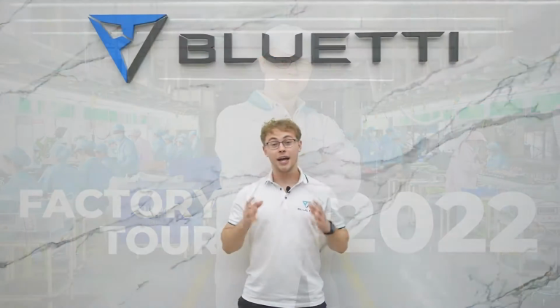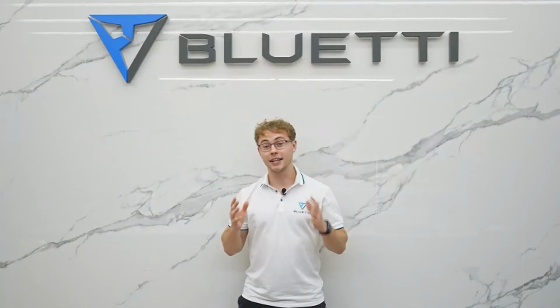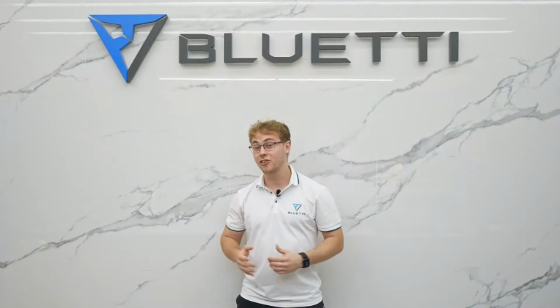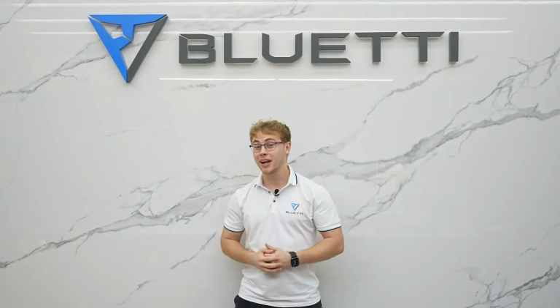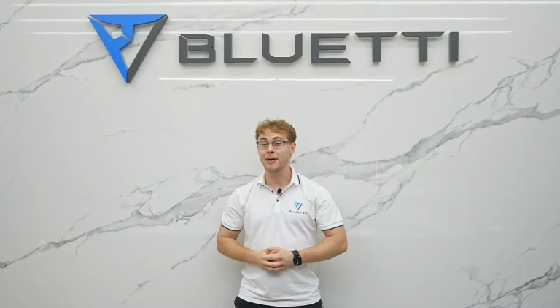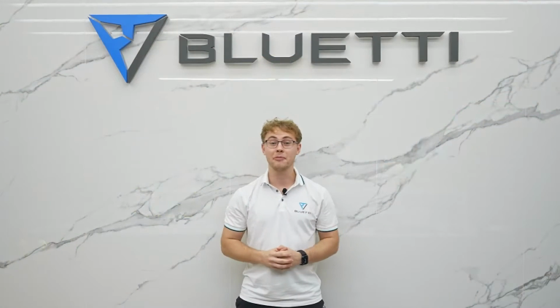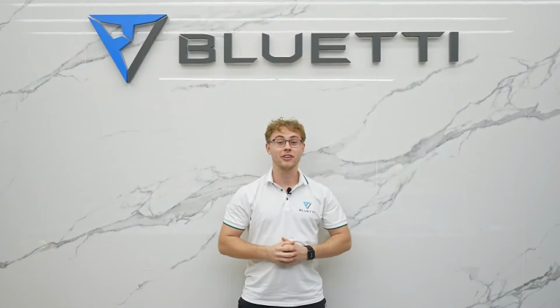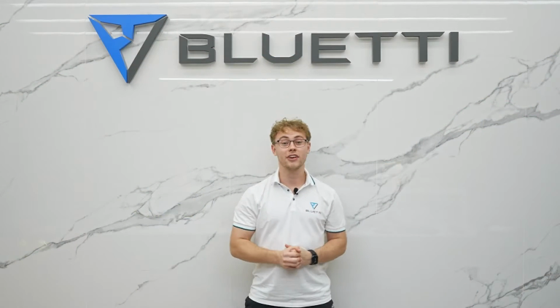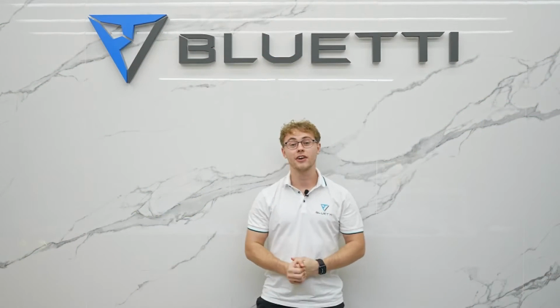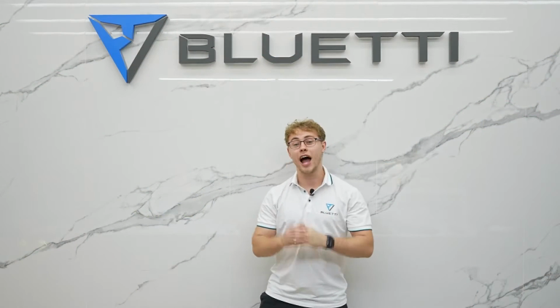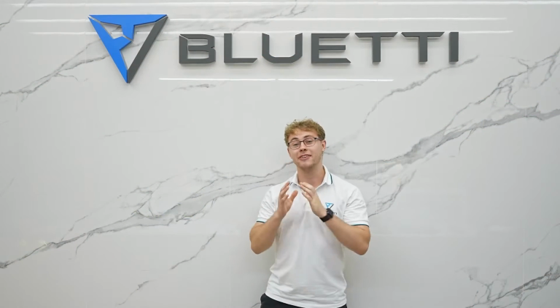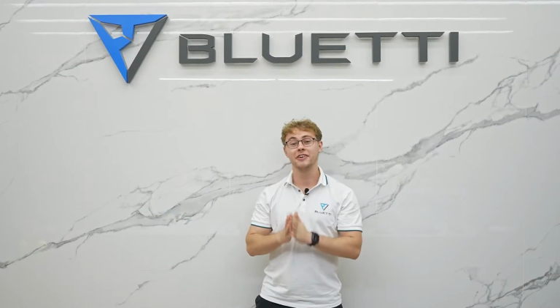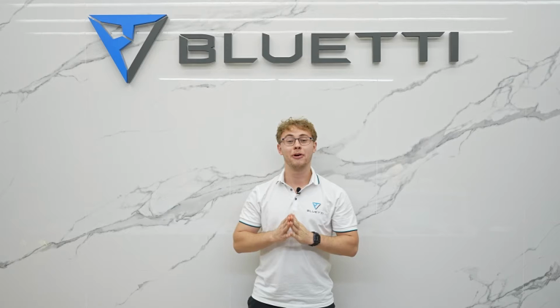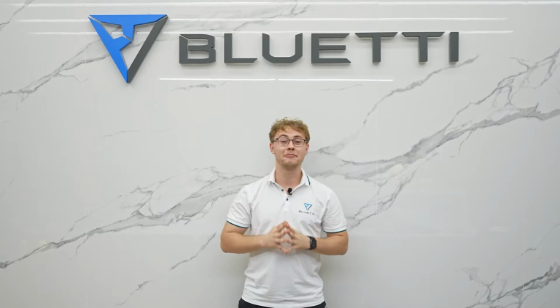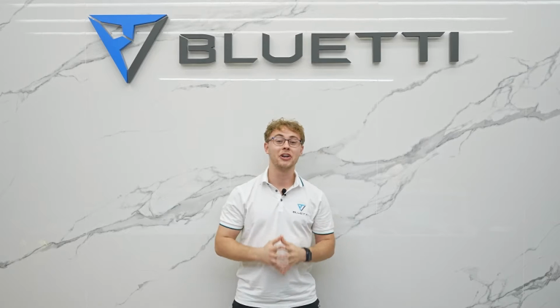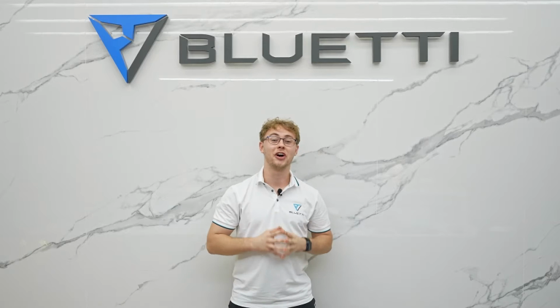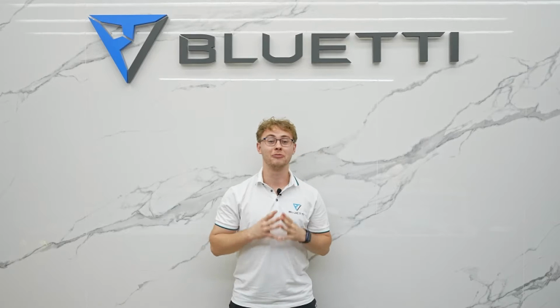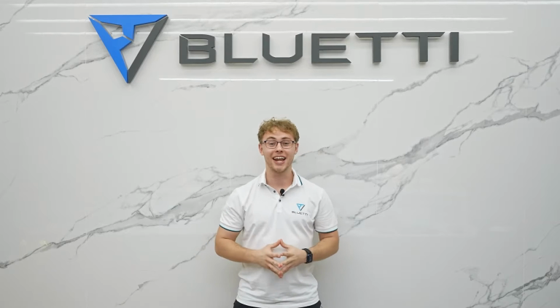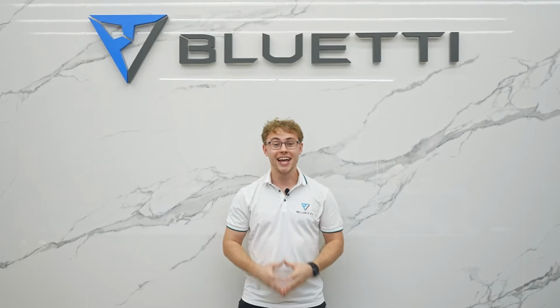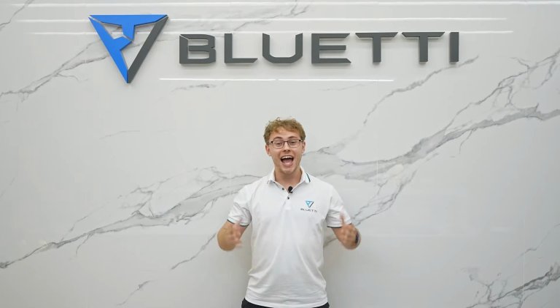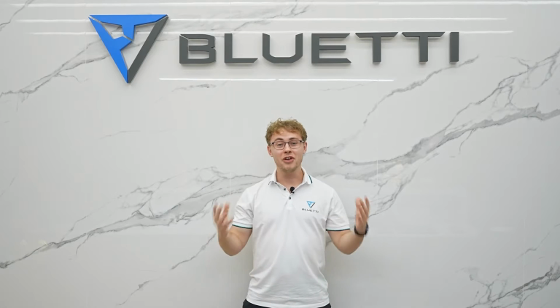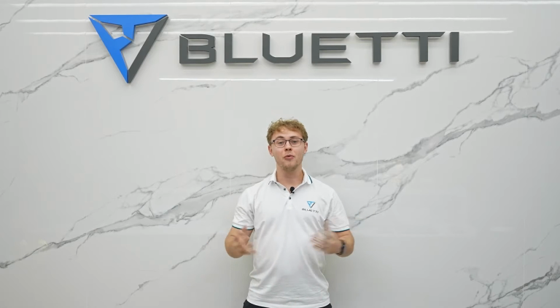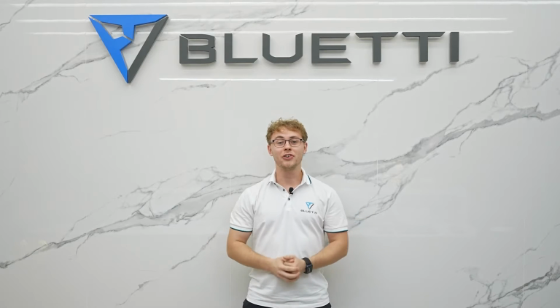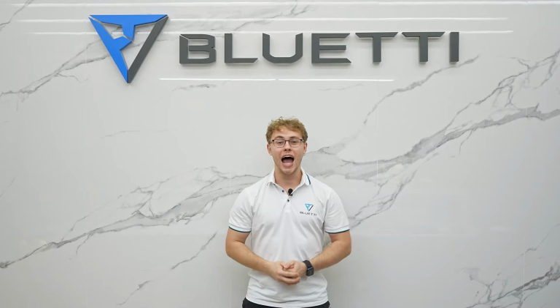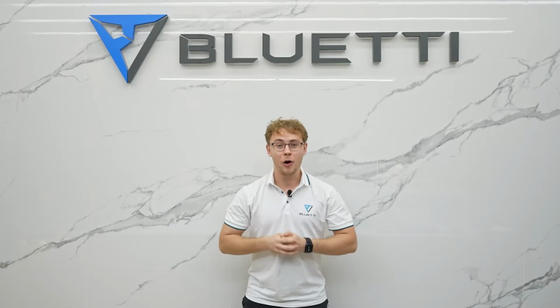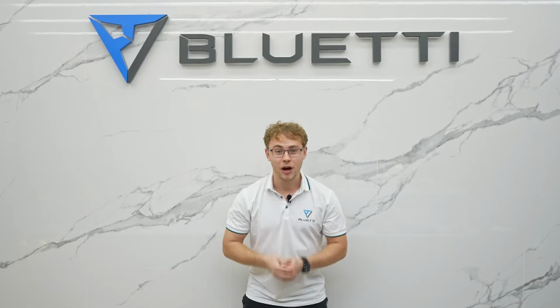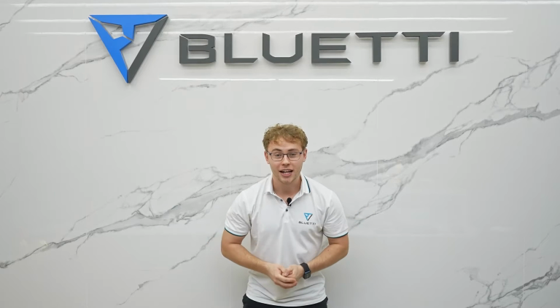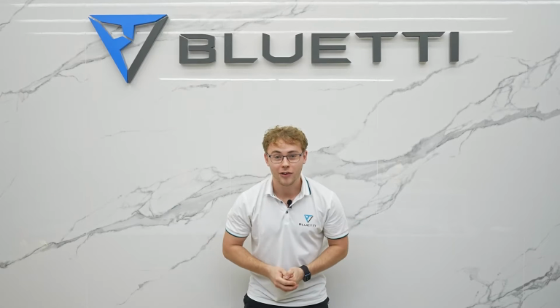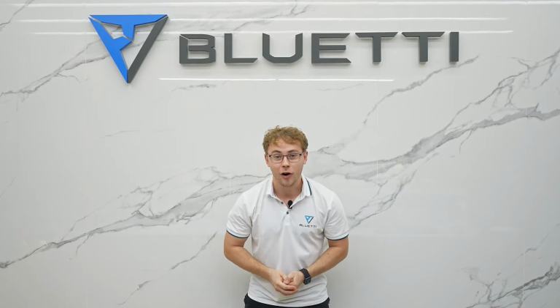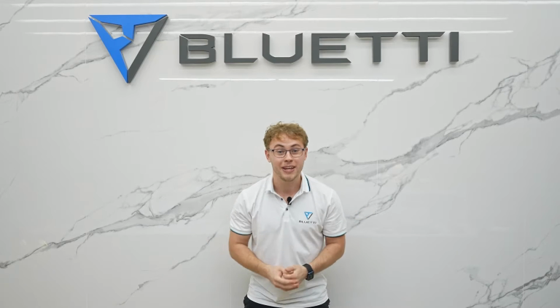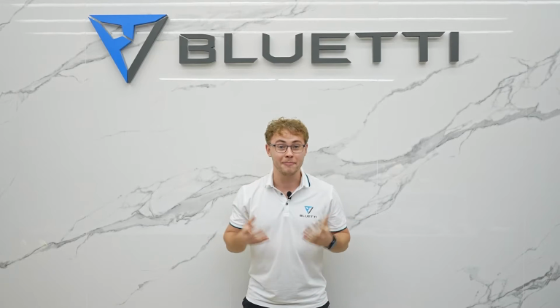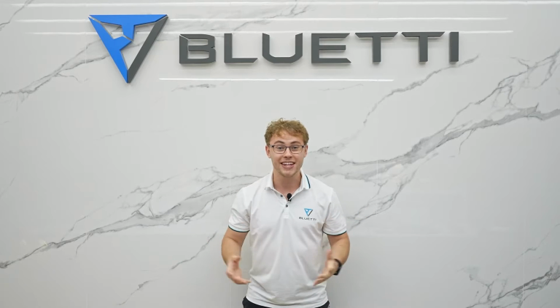Hello everybody, my name is Ilisa Hnedko. I'm a senior marketing manager of Buetti. Have you ever wondered how our products are being made?